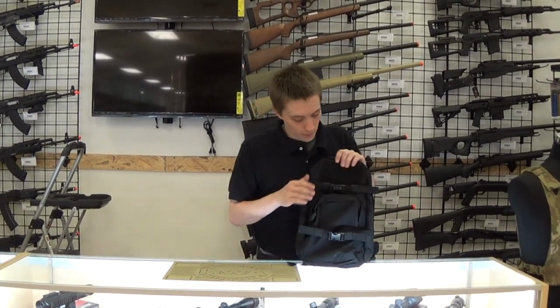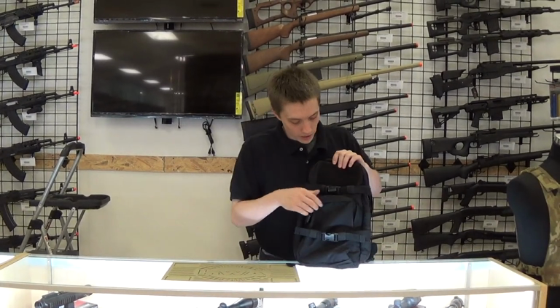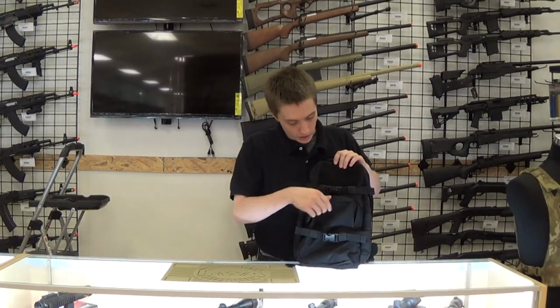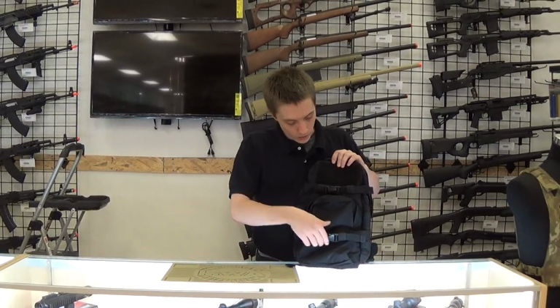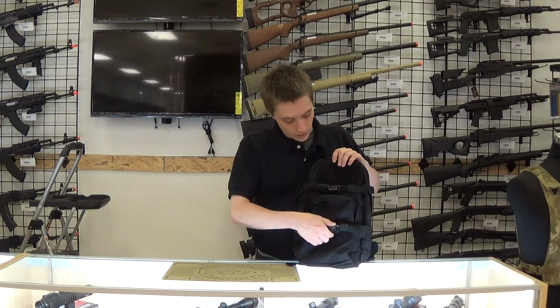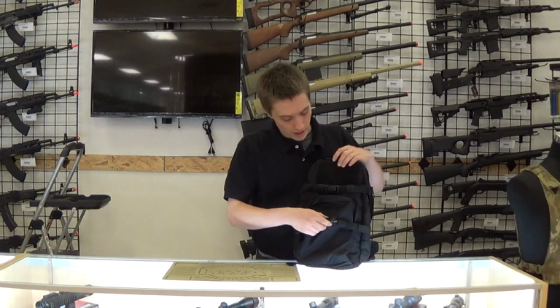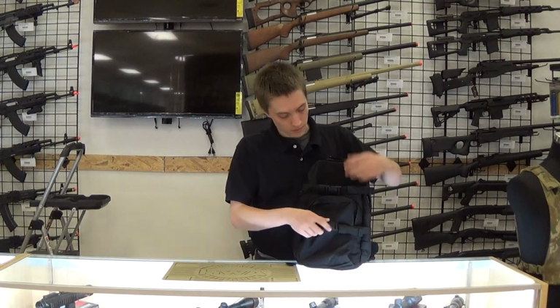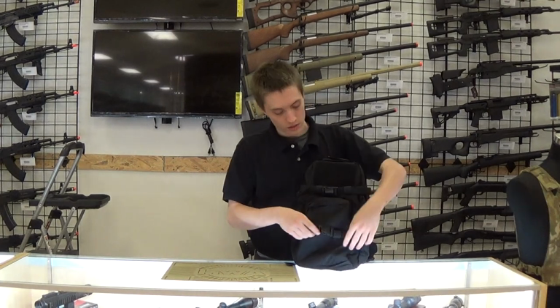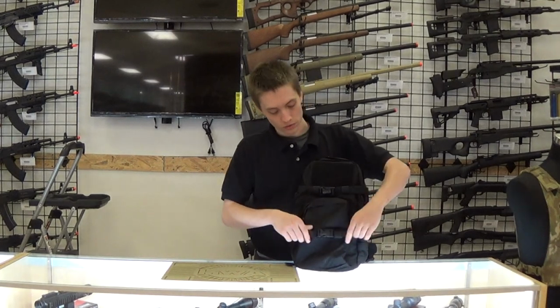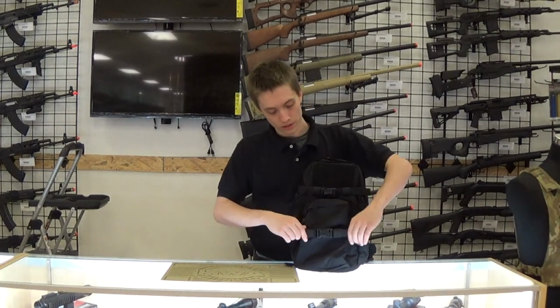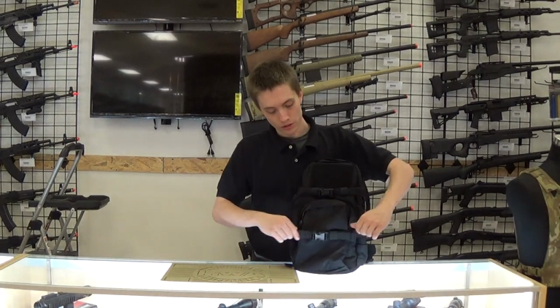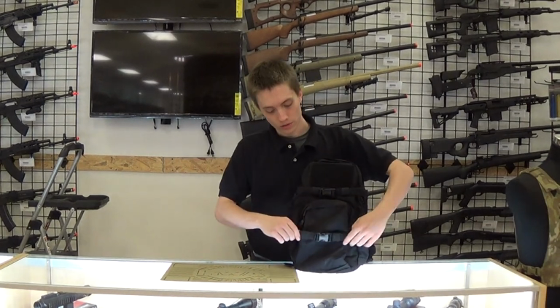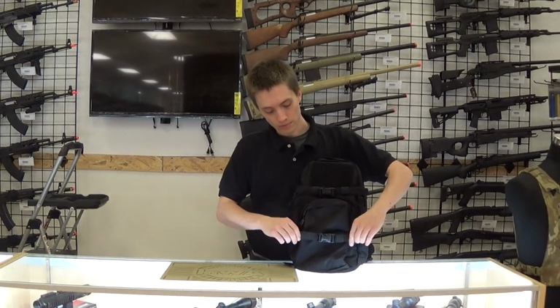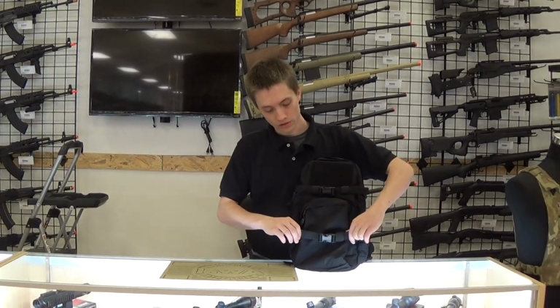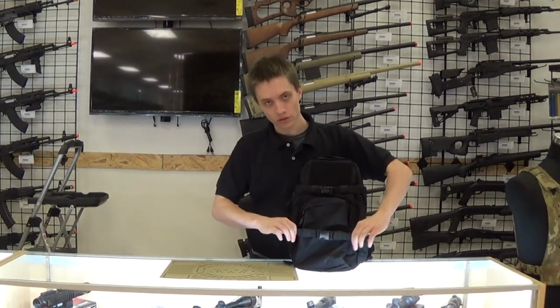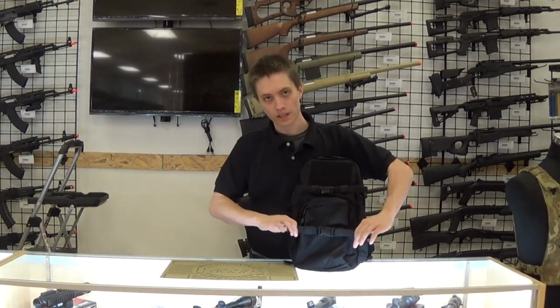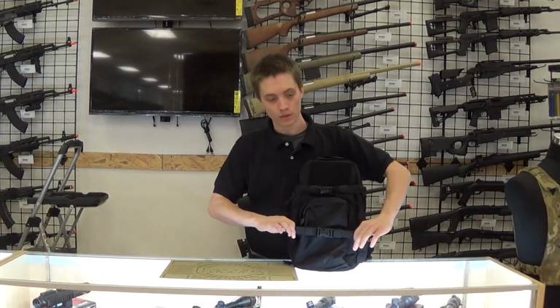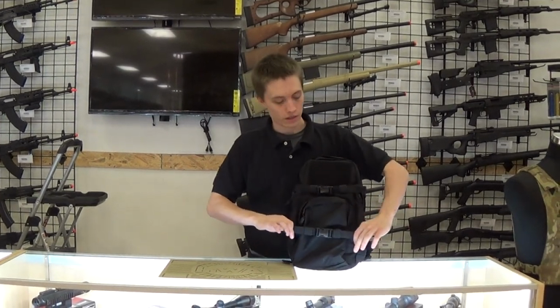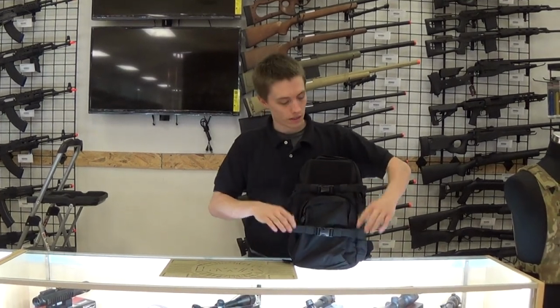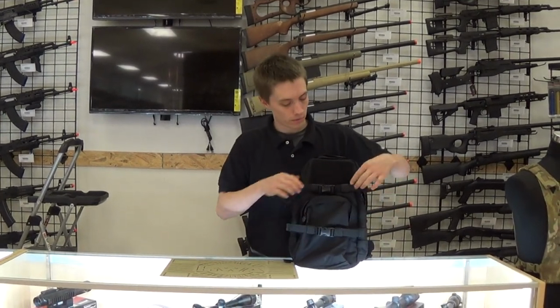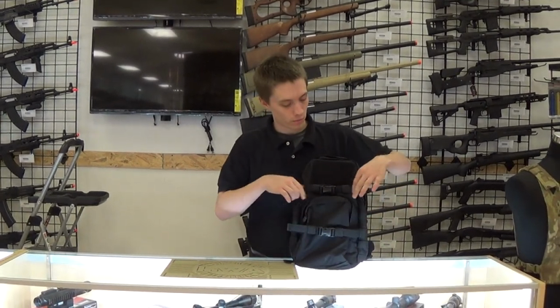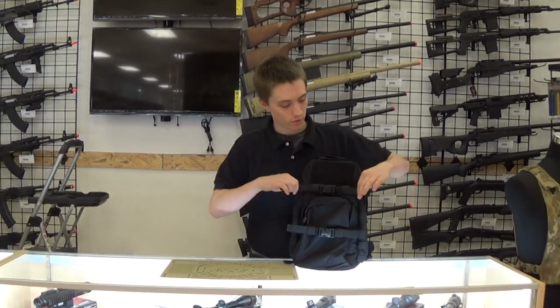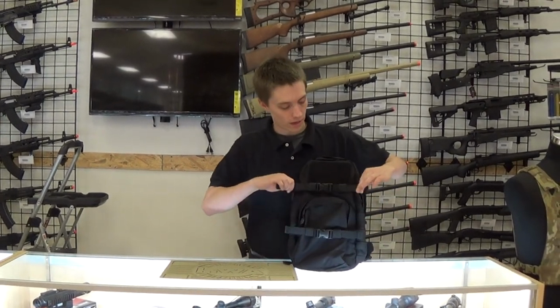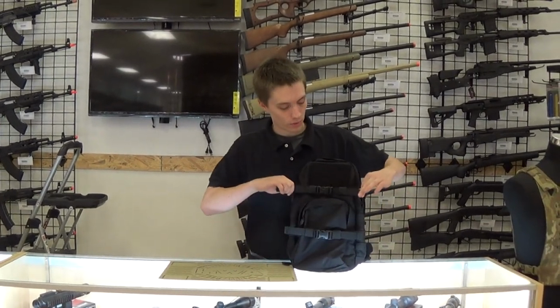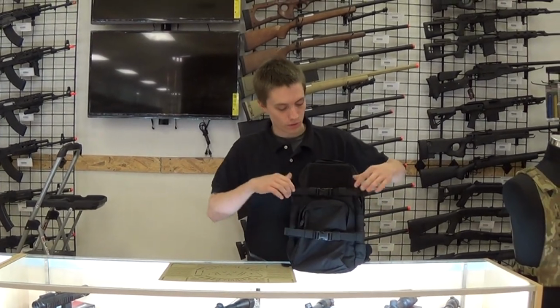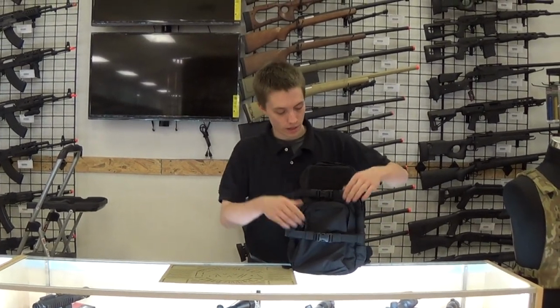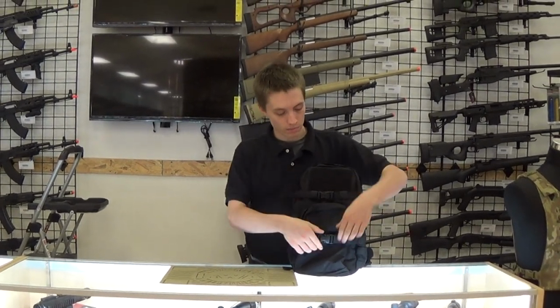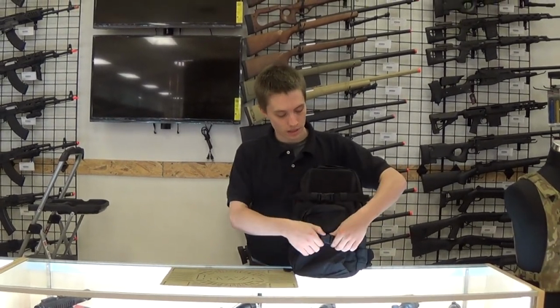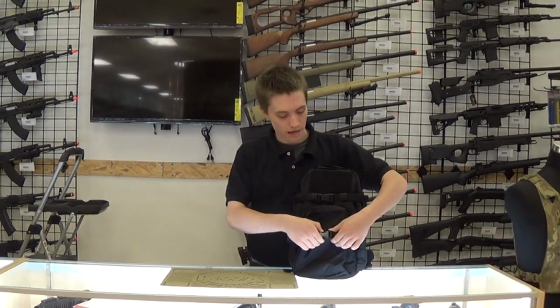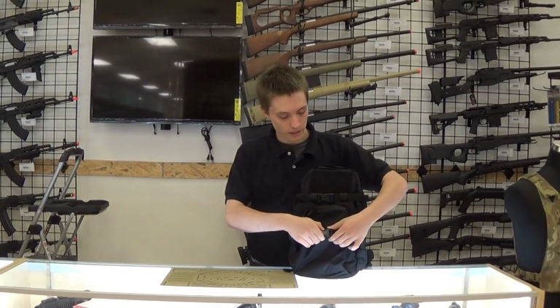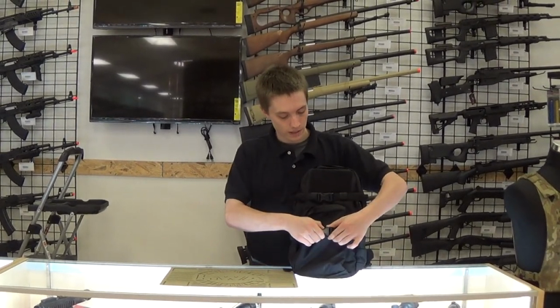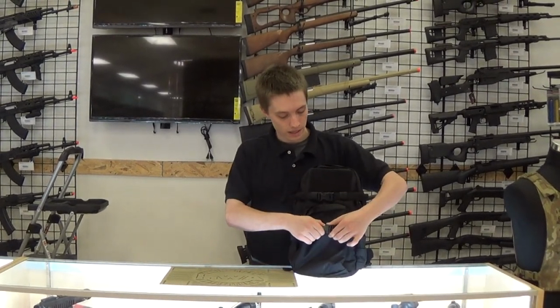Breaking into it, we have these retention straps to cinch down your gear and keep it from moving around when you're running and being active like that.